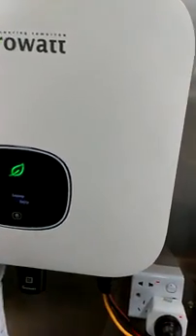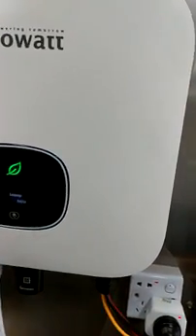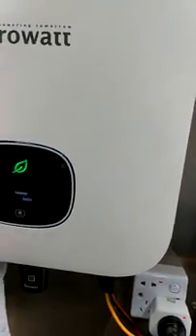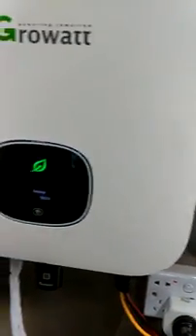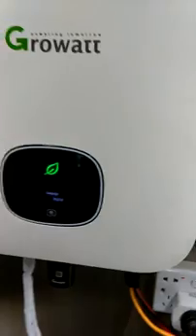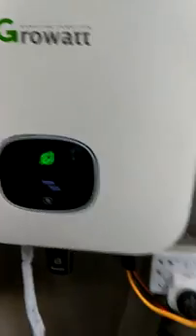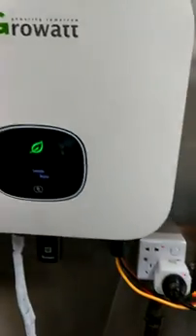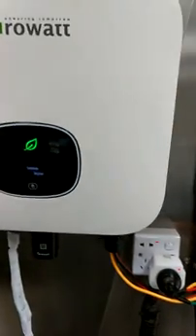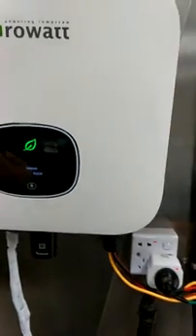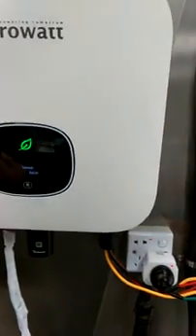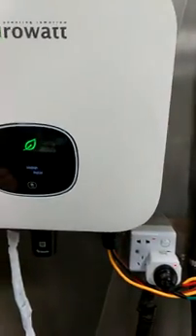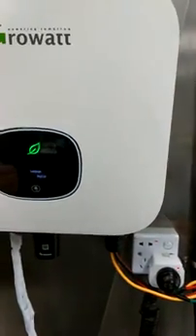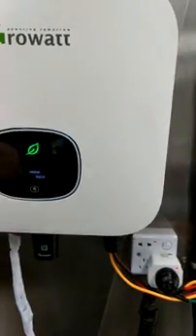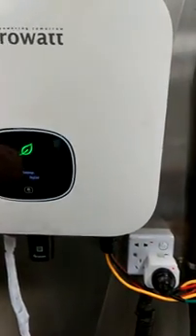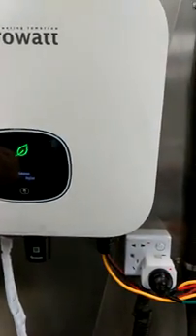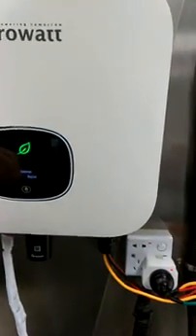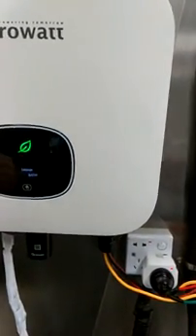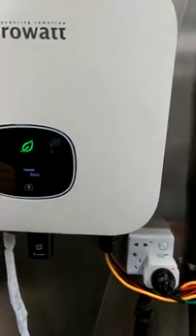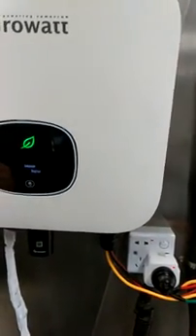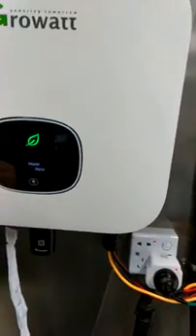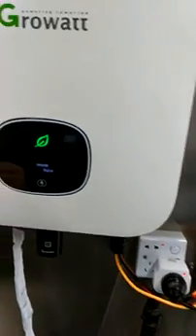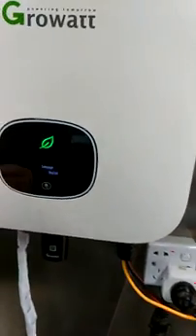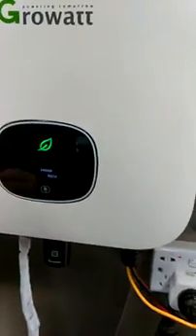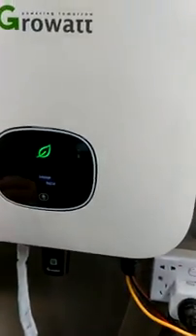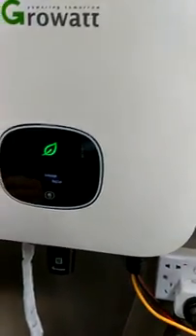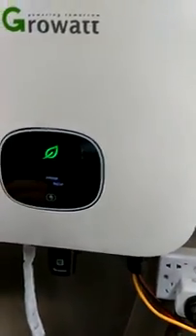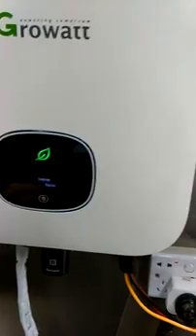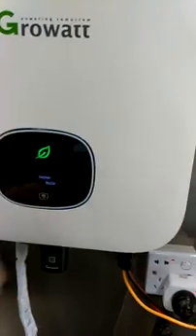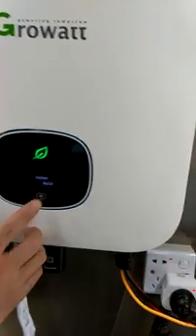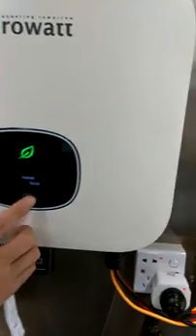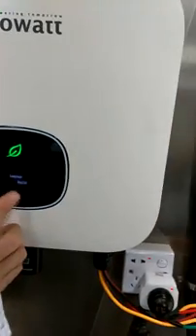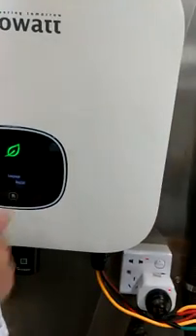The first setting is language. You can select English, French, German, Spanish, and all the other available languages.